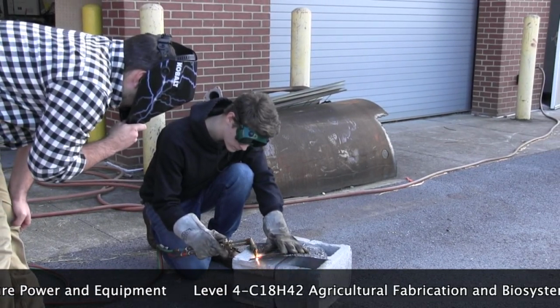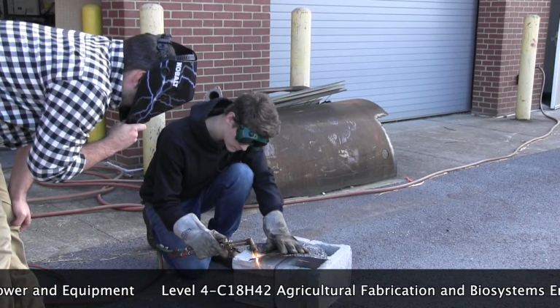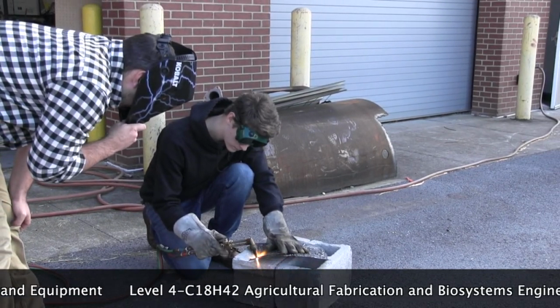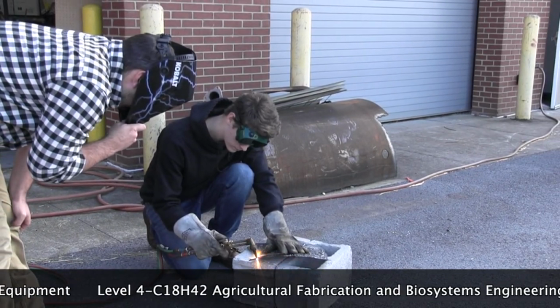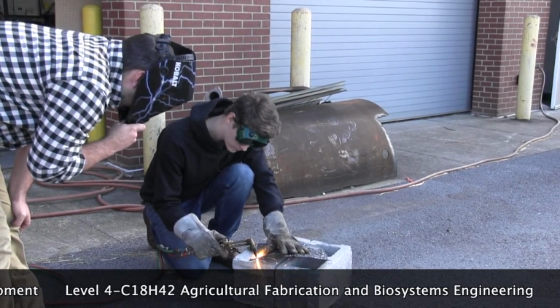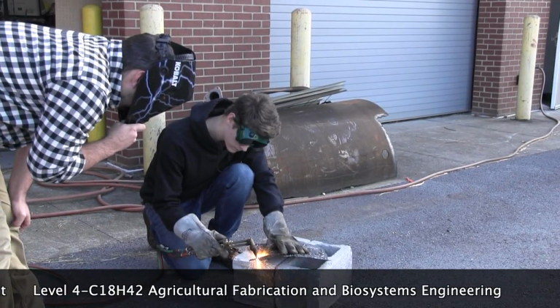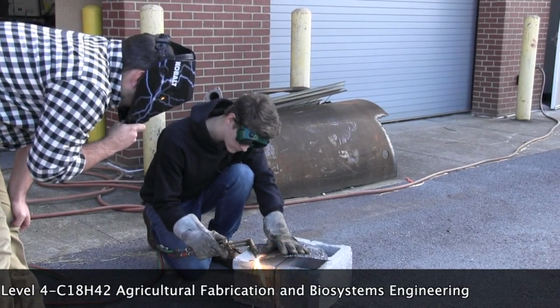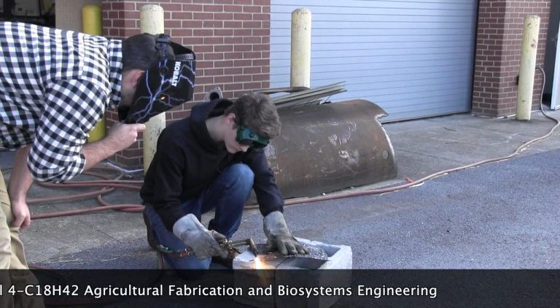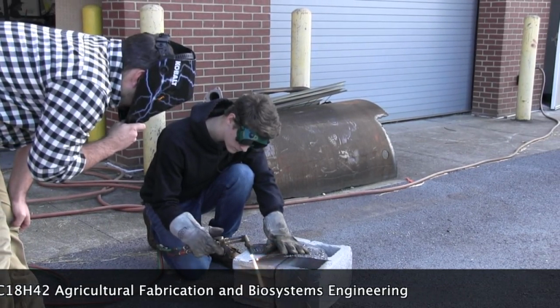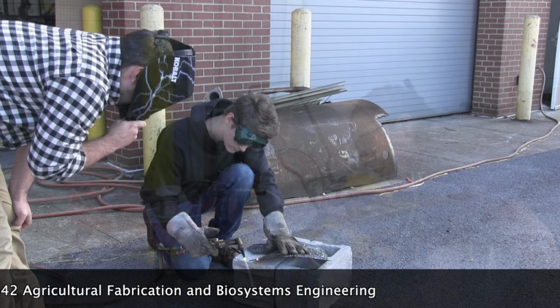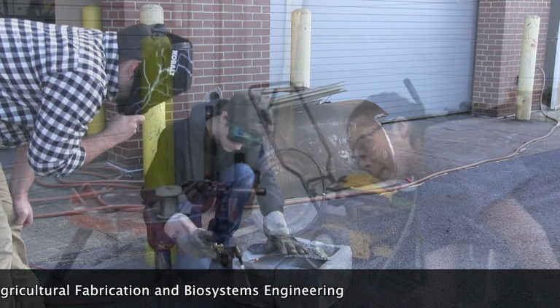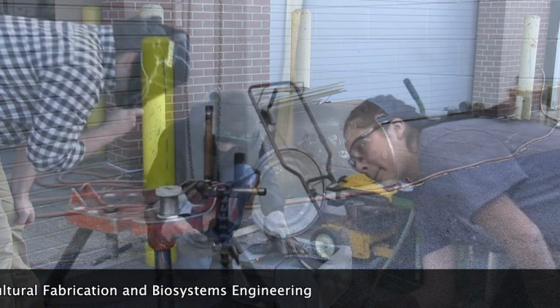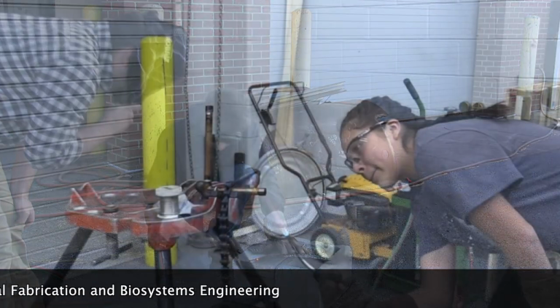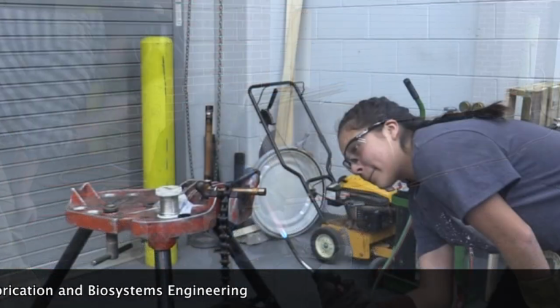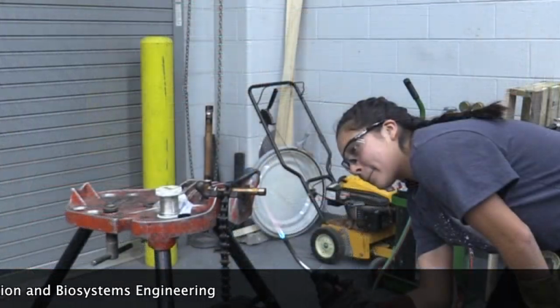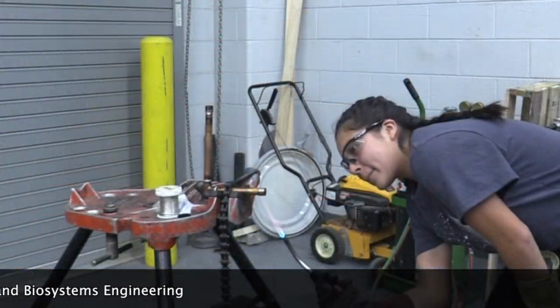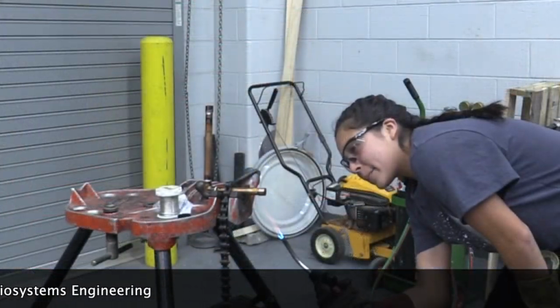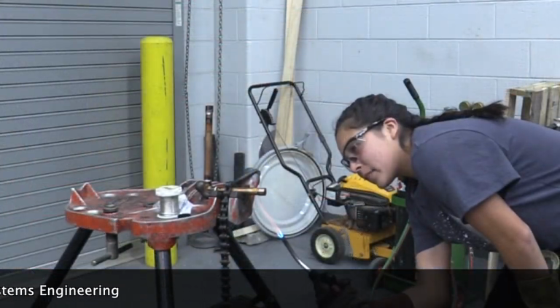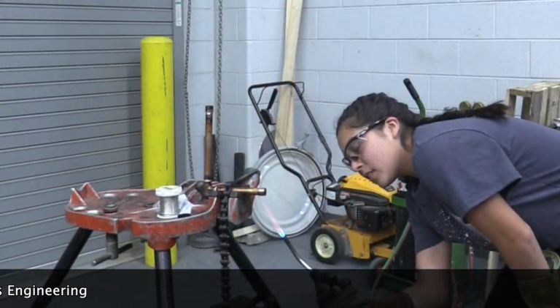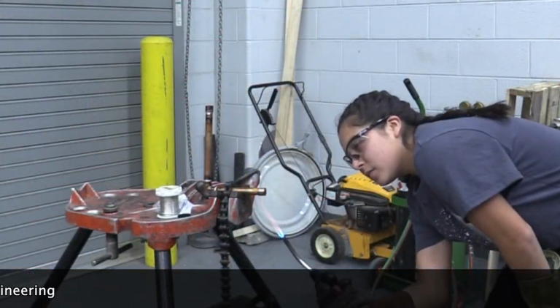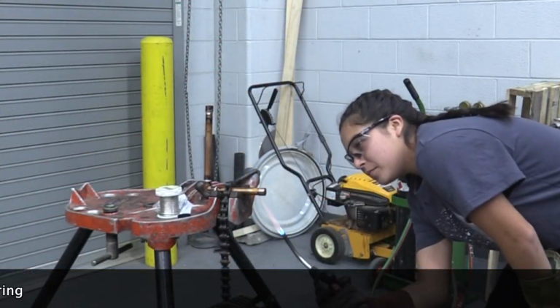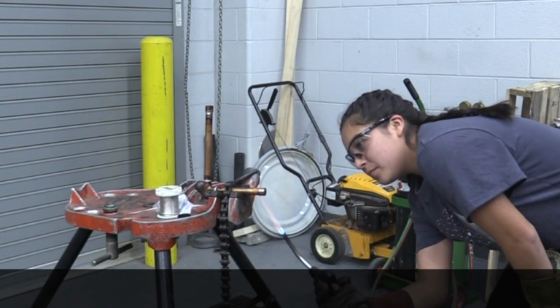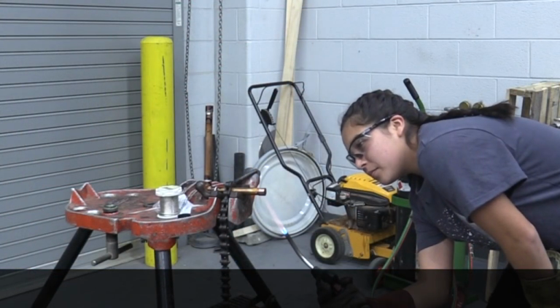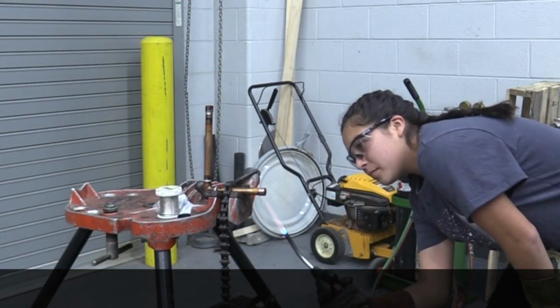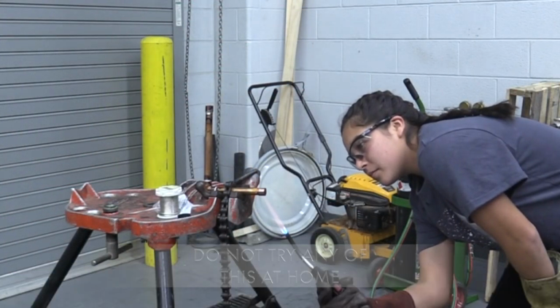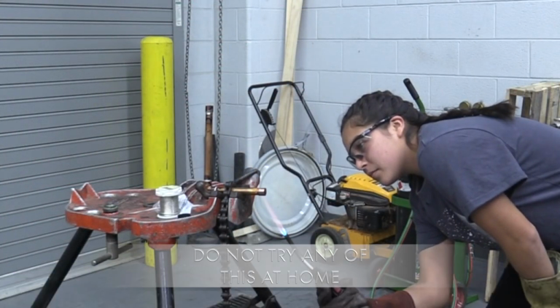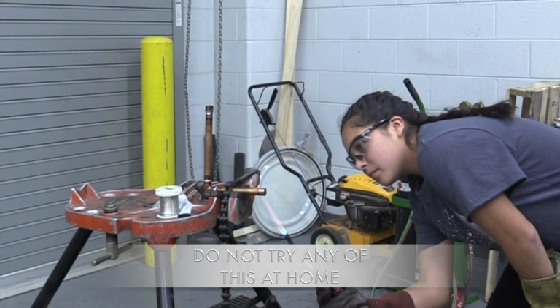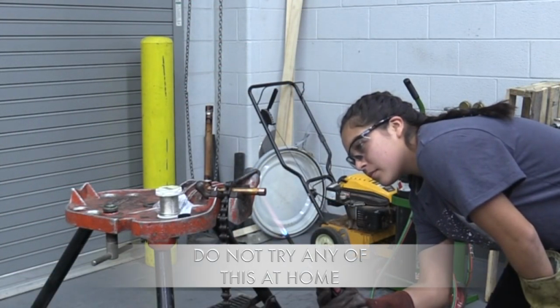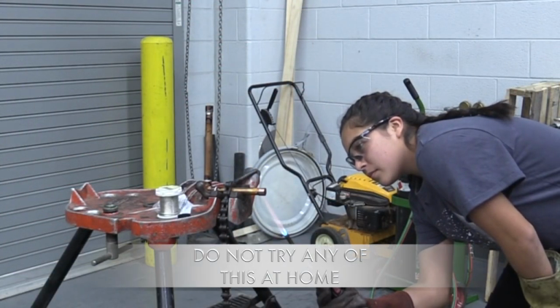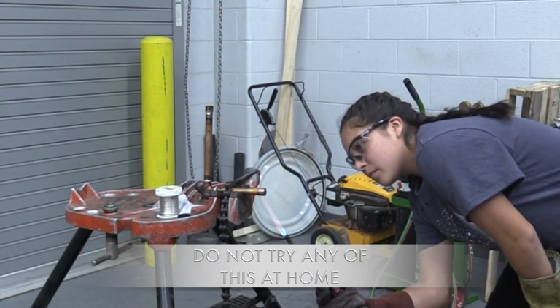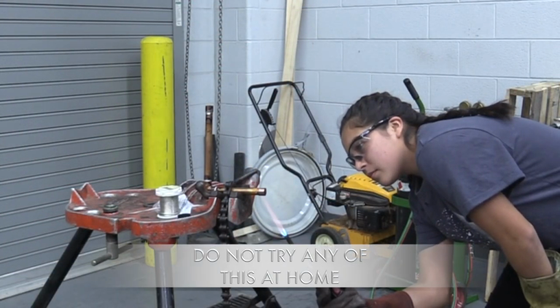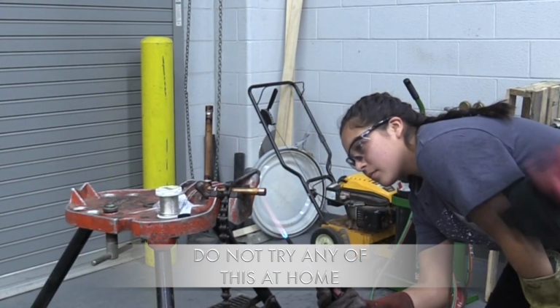In the class you will start with the easy stuff and work your way up to the things that could kill you. Do not try it at home.